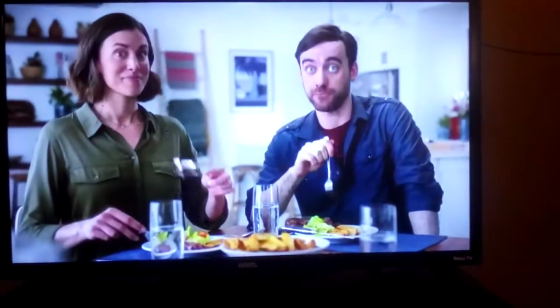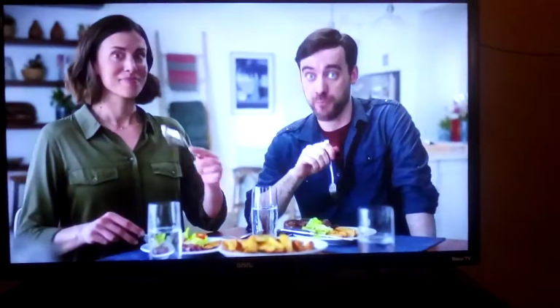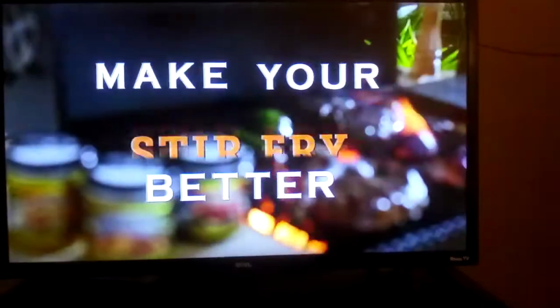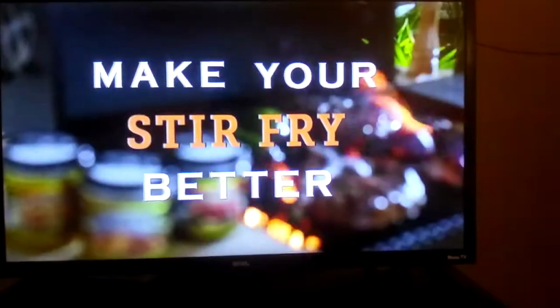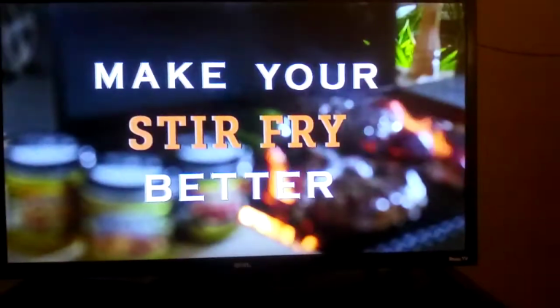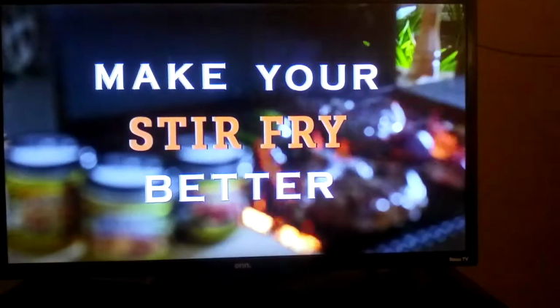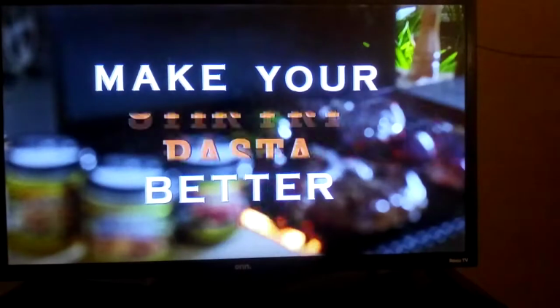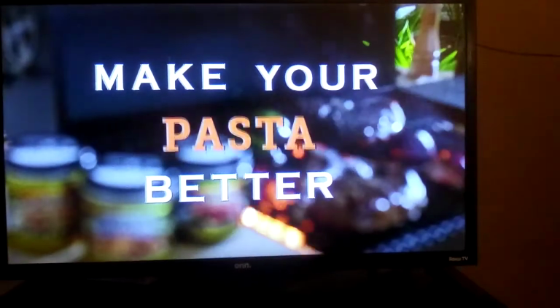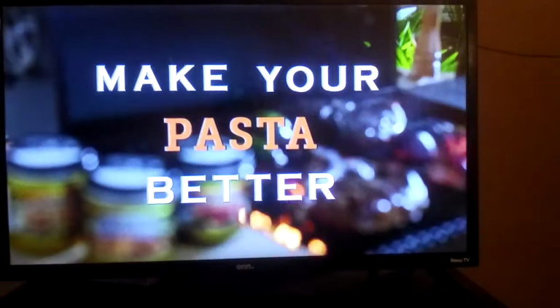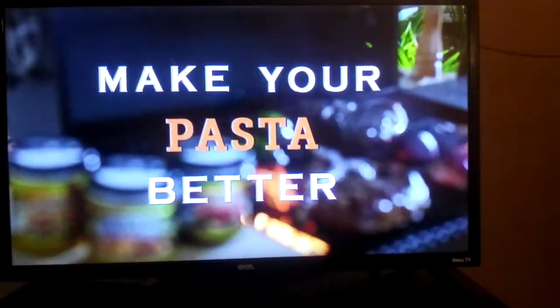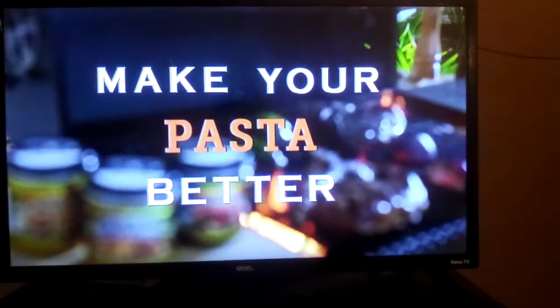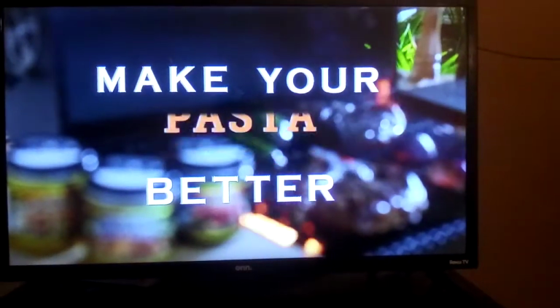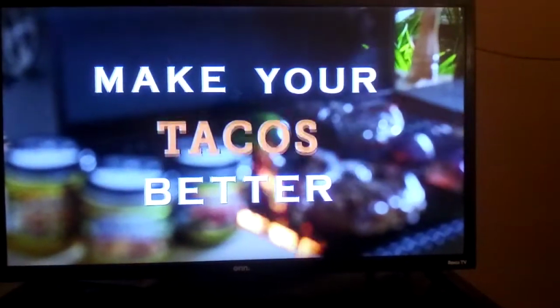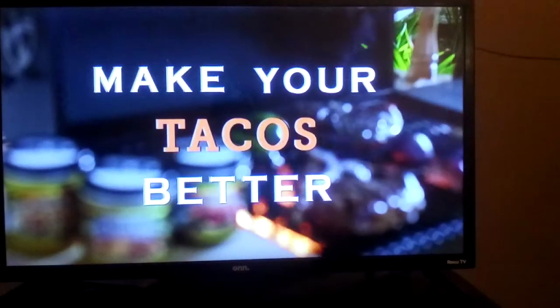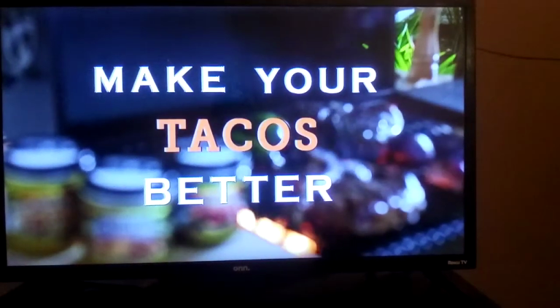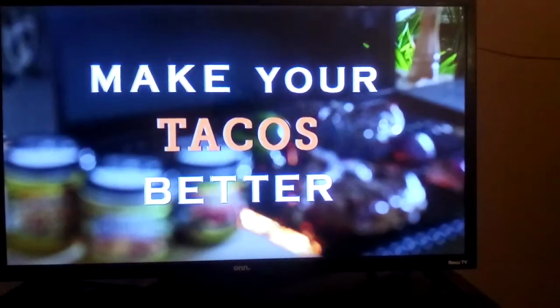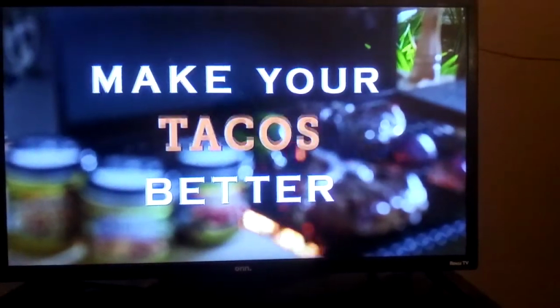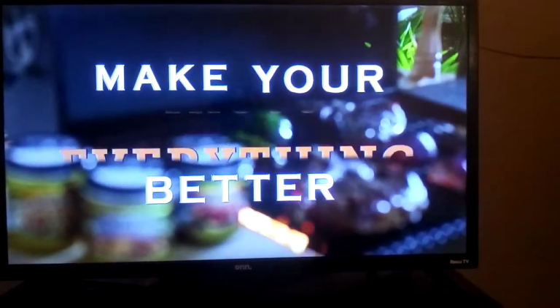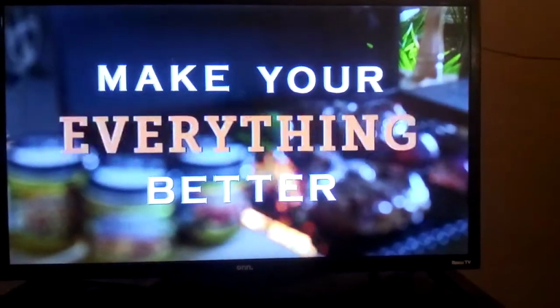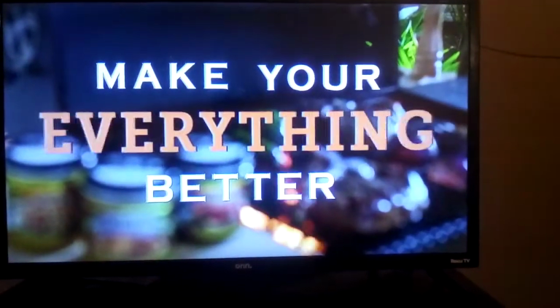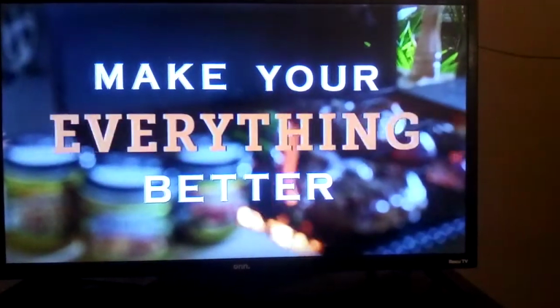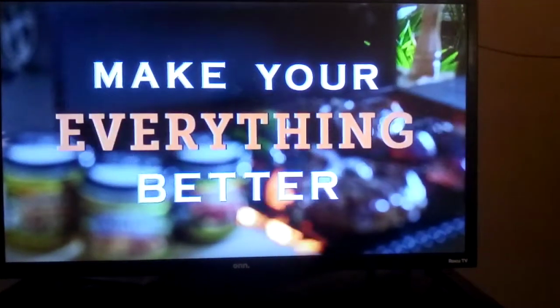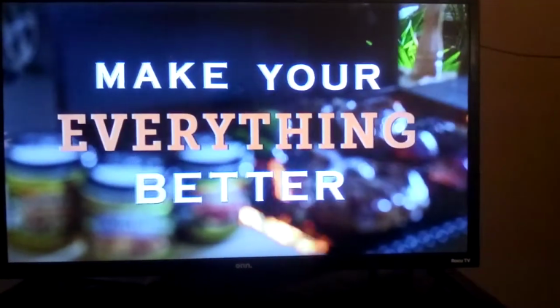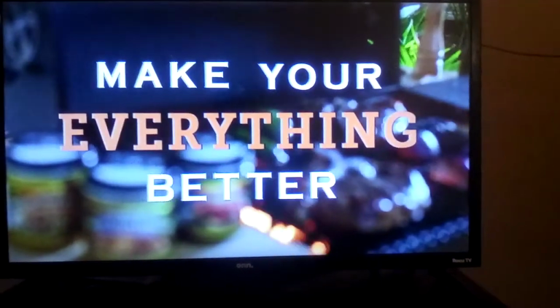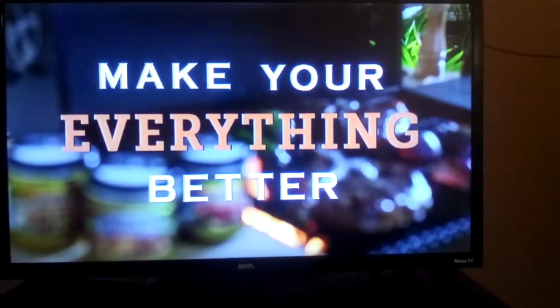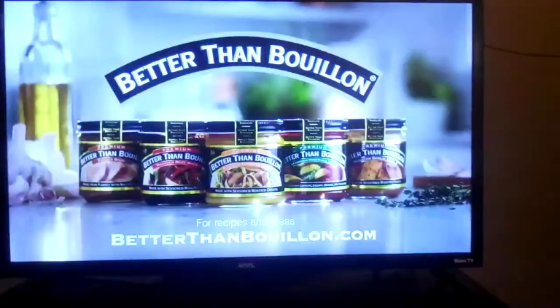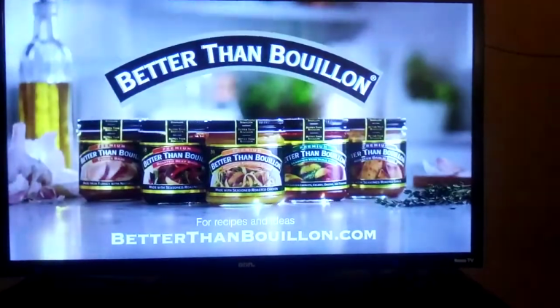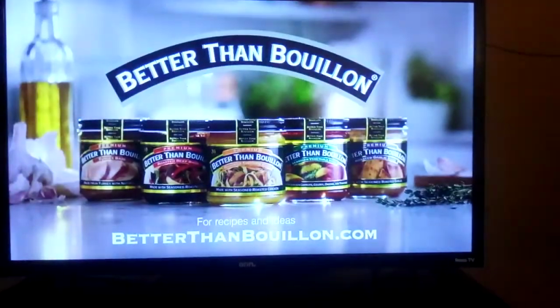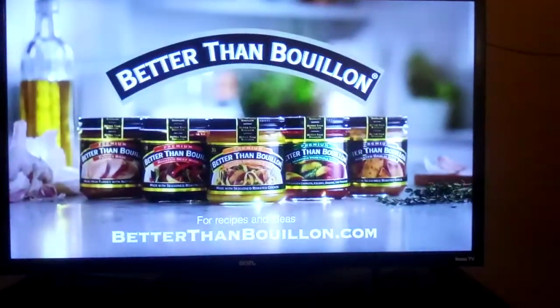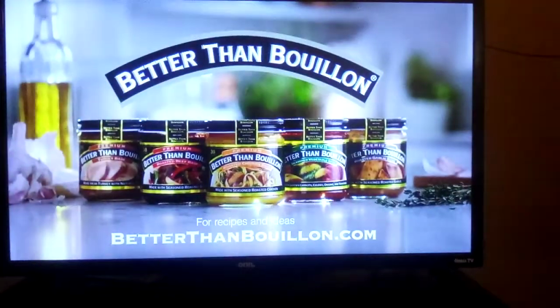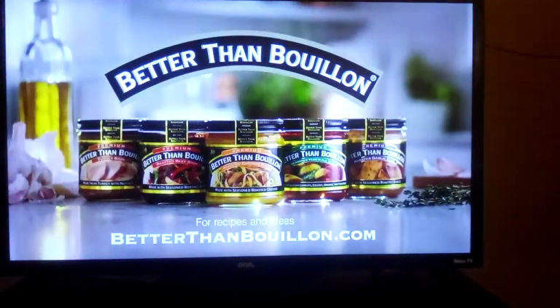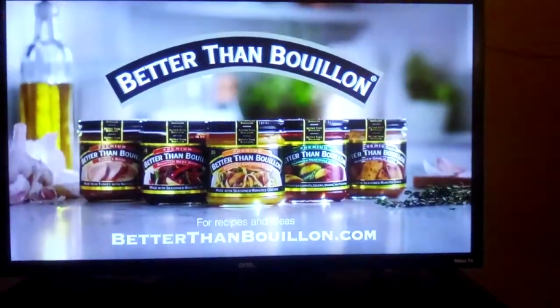With Better Than Bouillon, the possibilities are endless. Make your everything better with Better Than Bouillon.